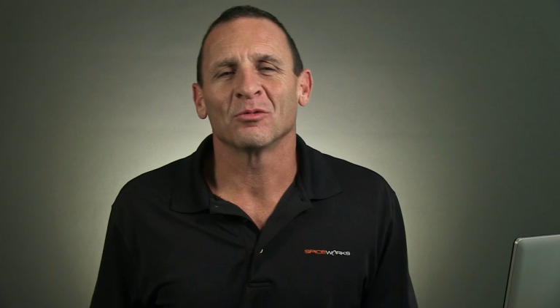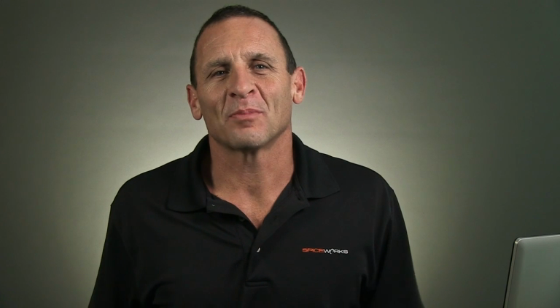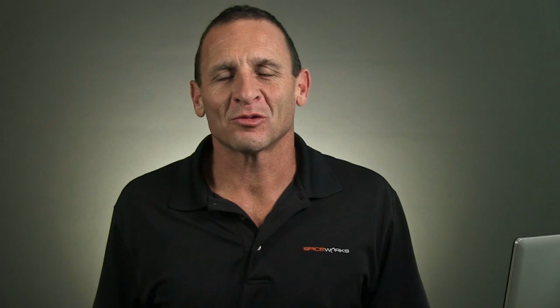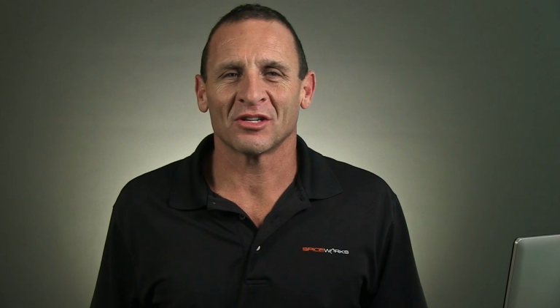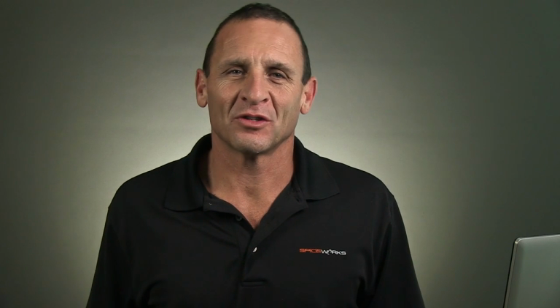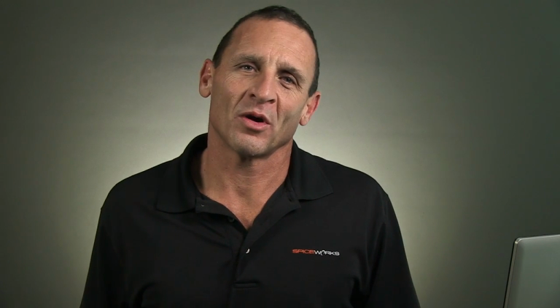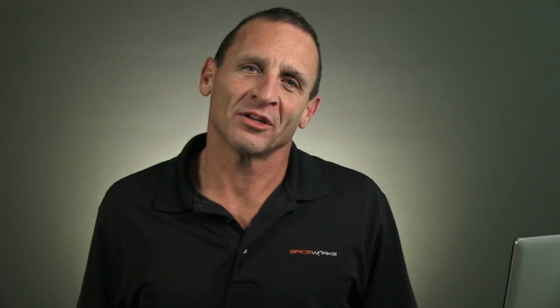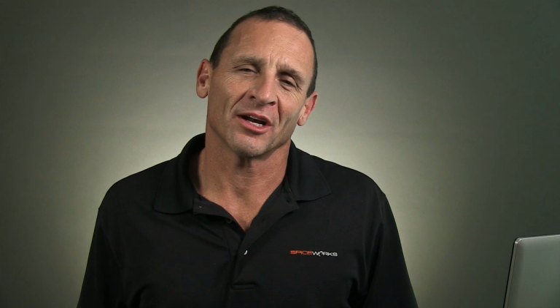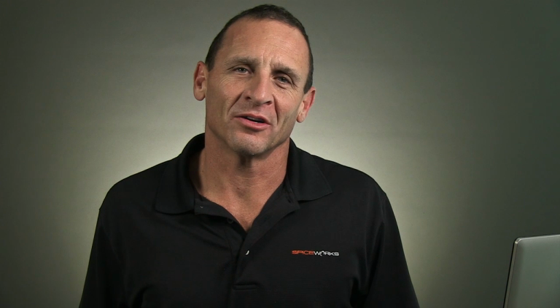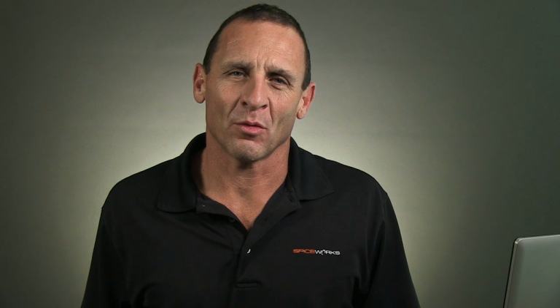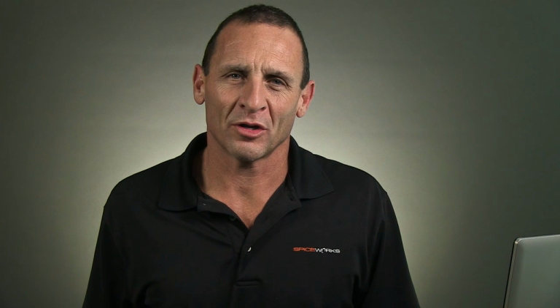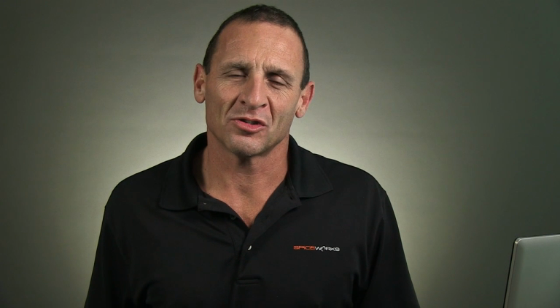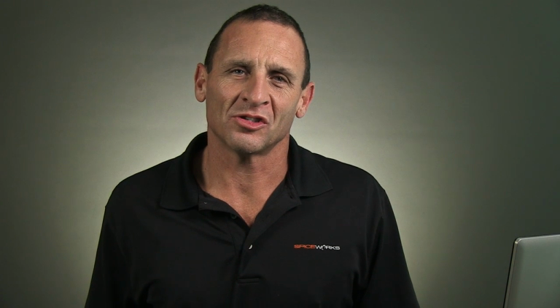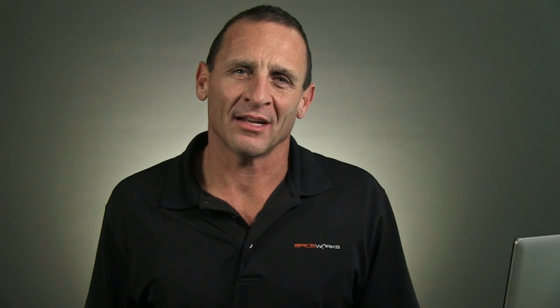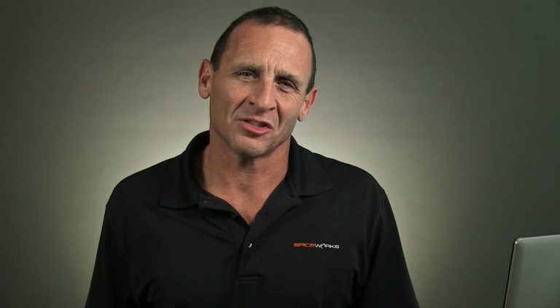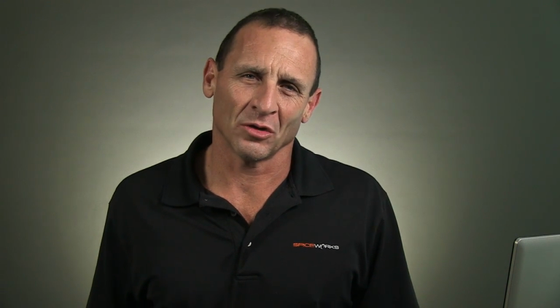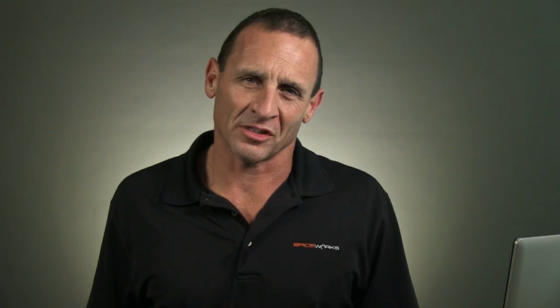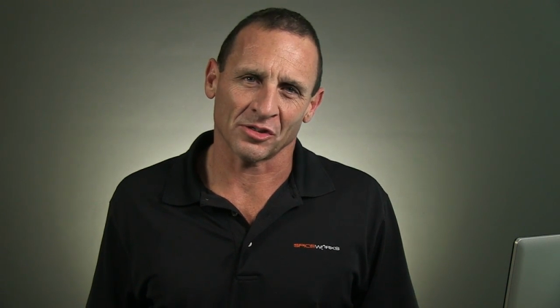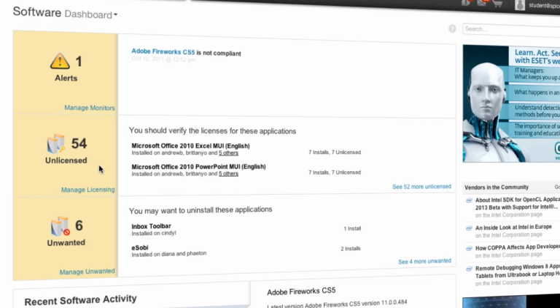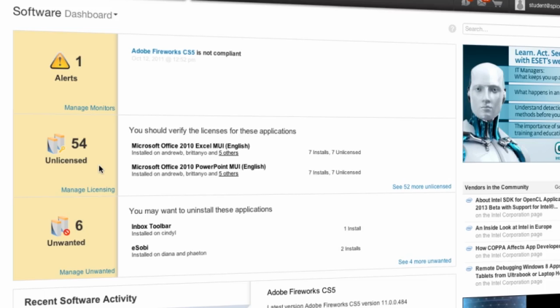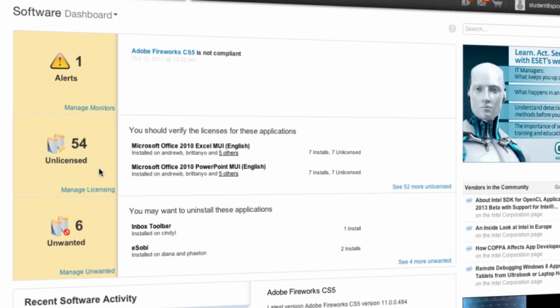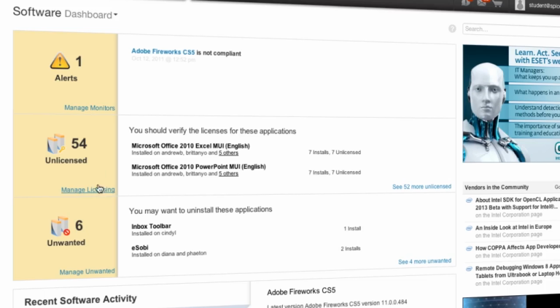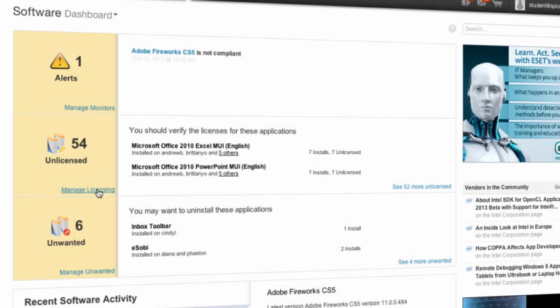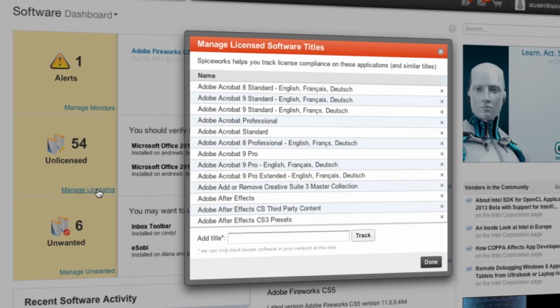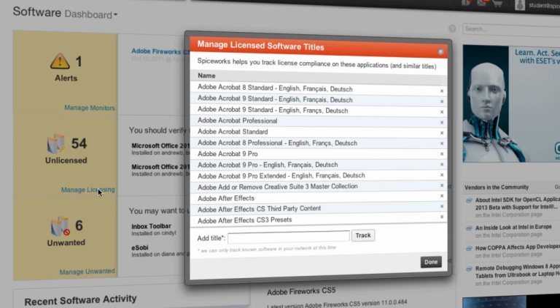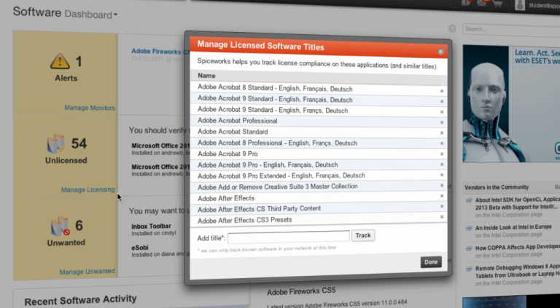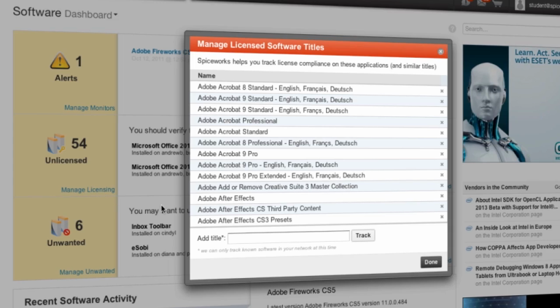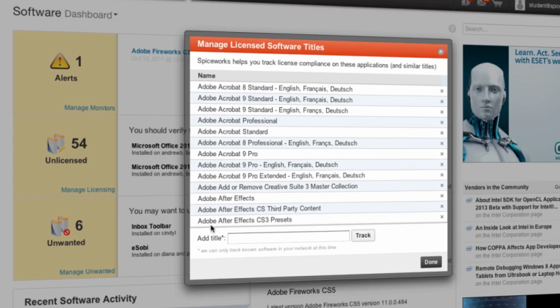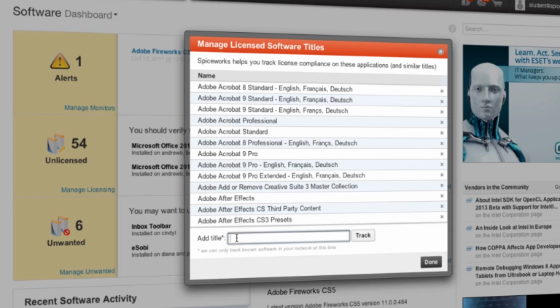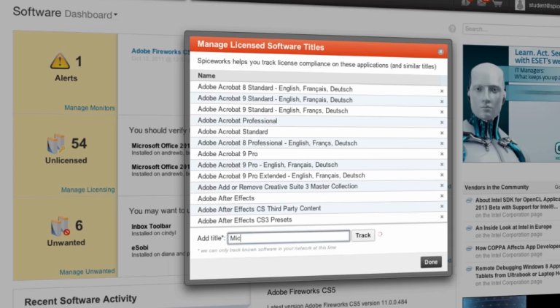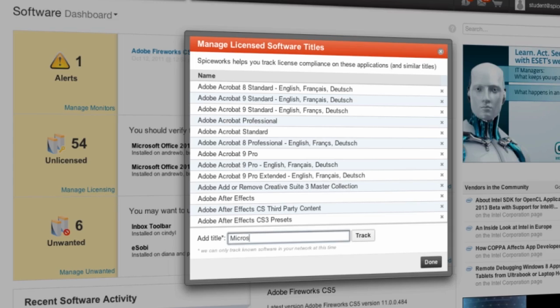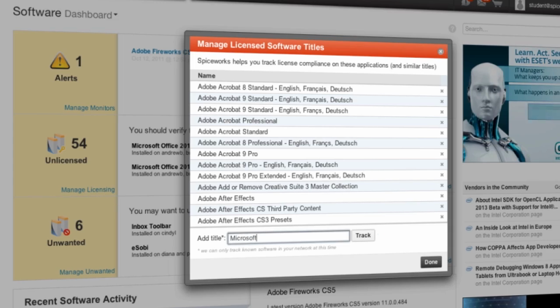With Spiceworks inventory, you can check on network usage and disk utilization, and get tracking for unwanted and unlicensed software.